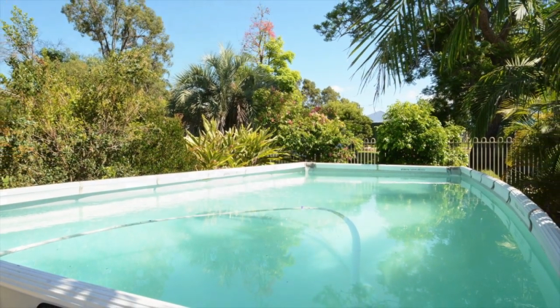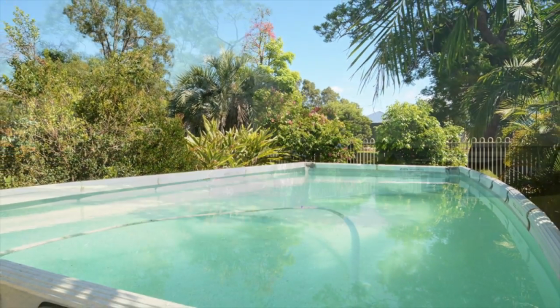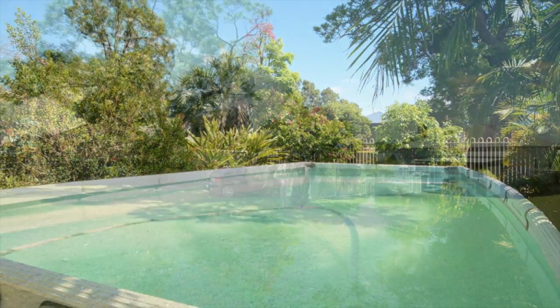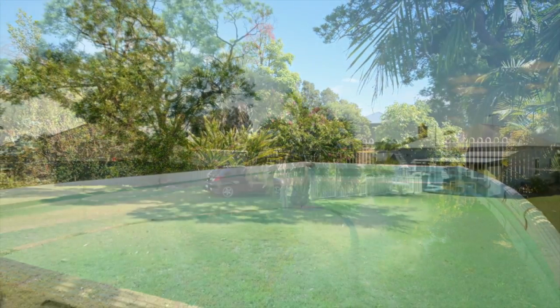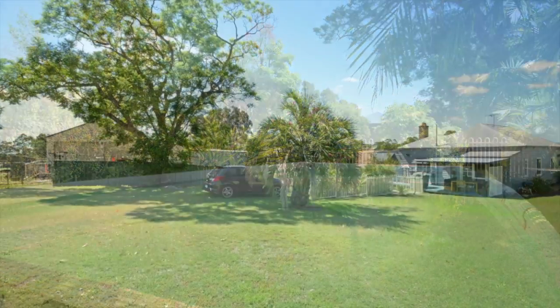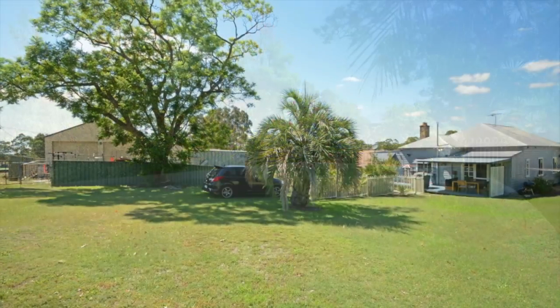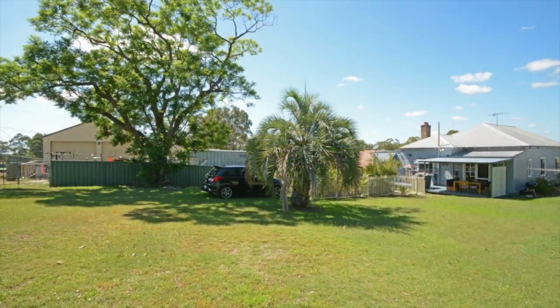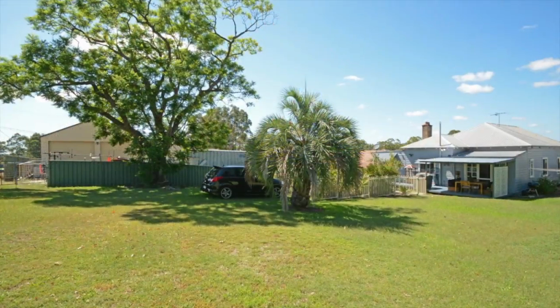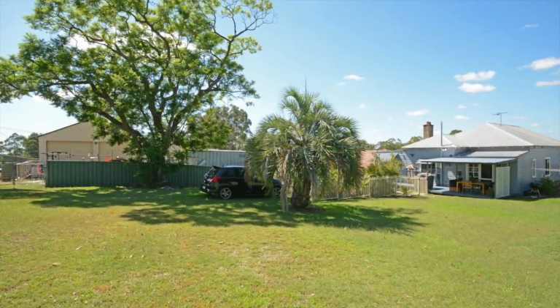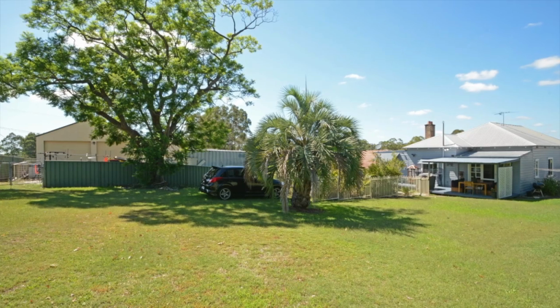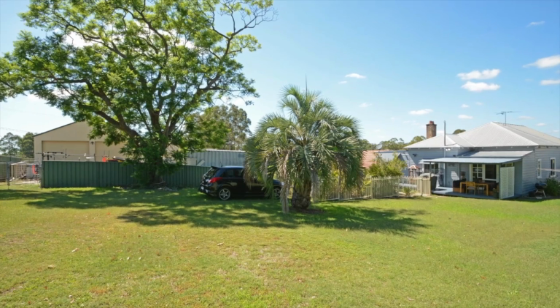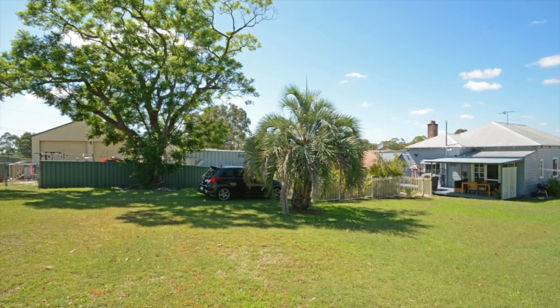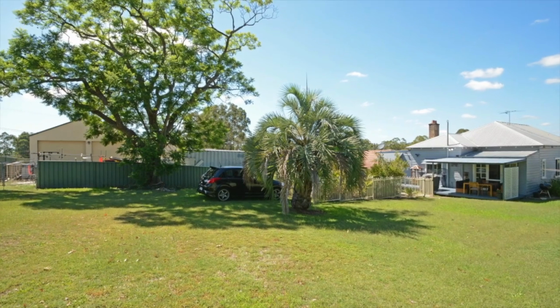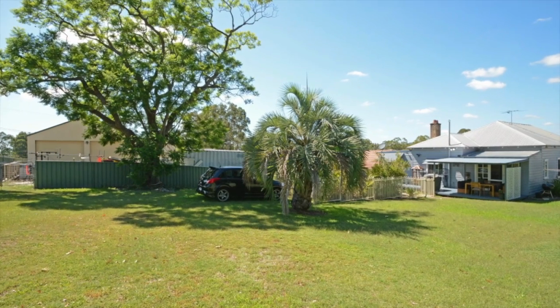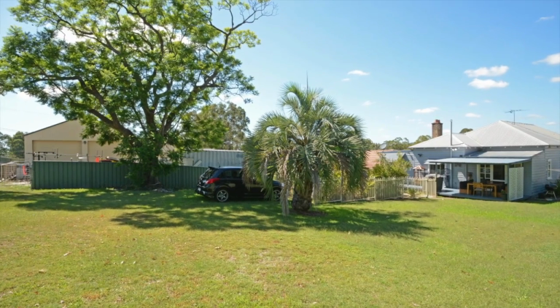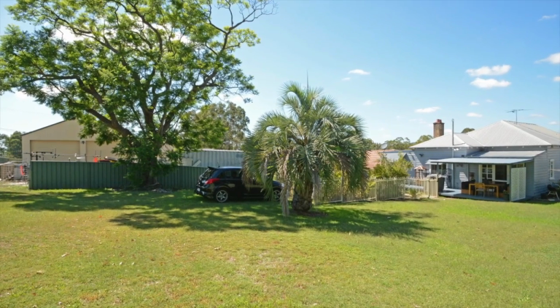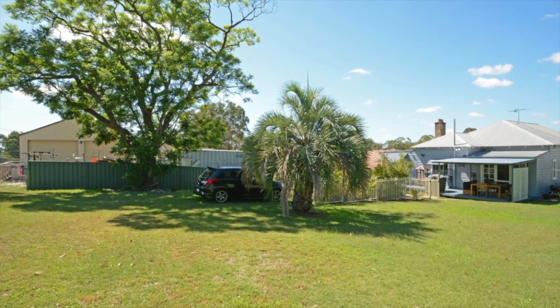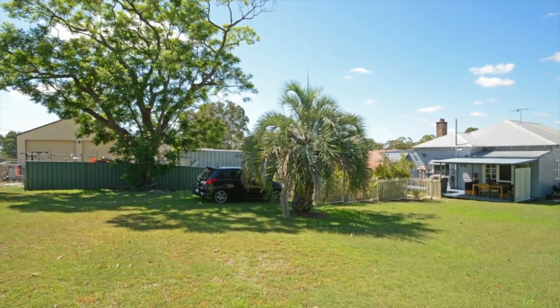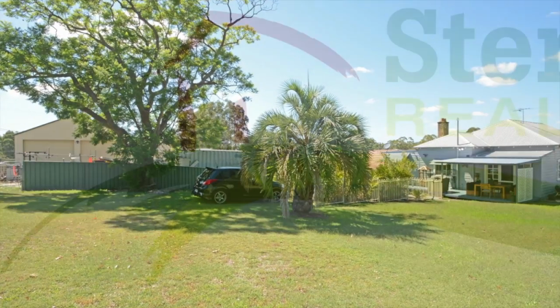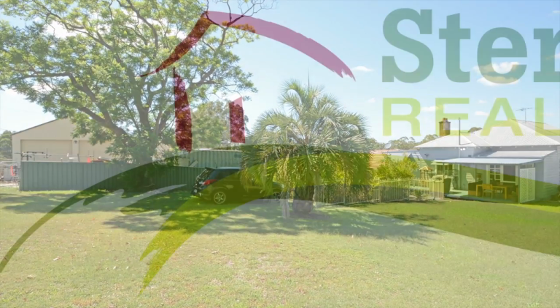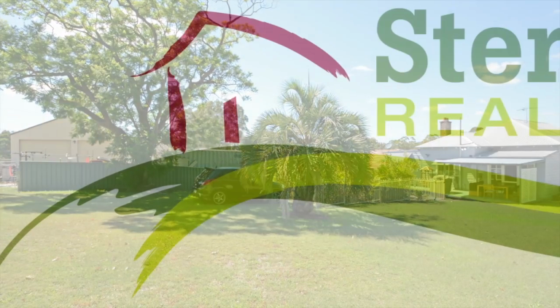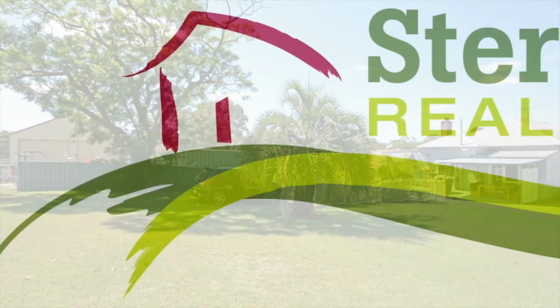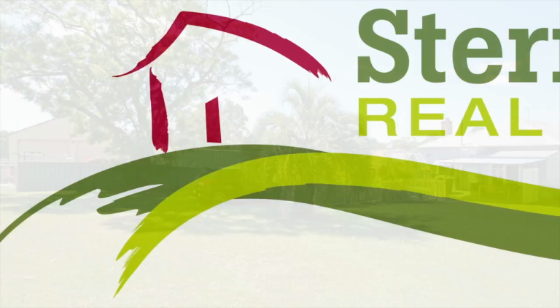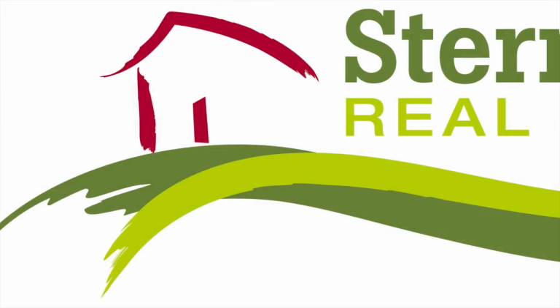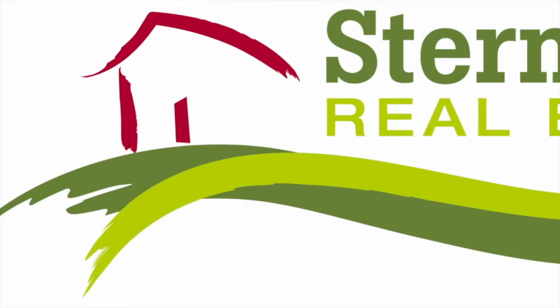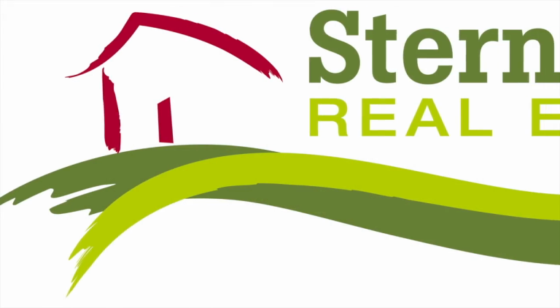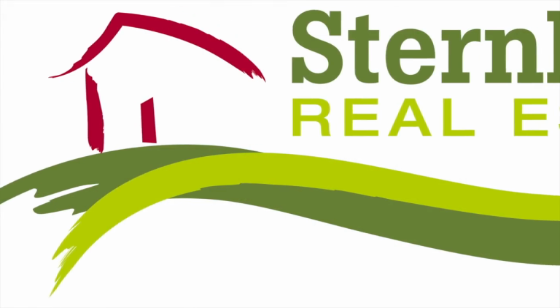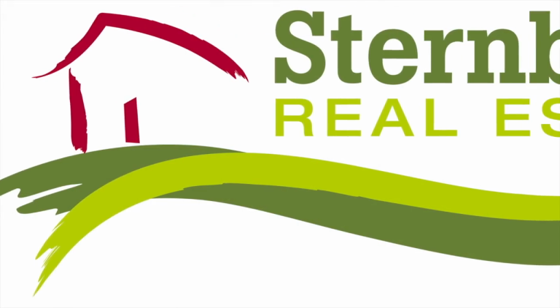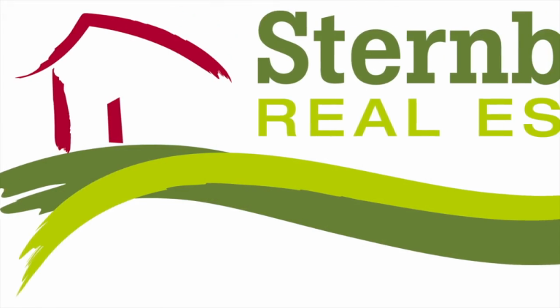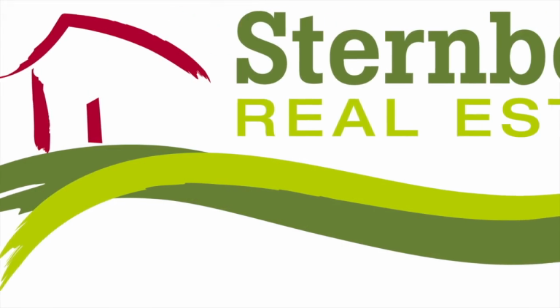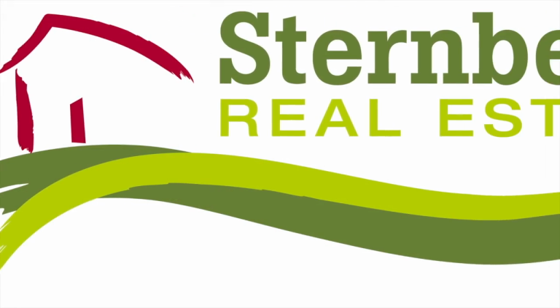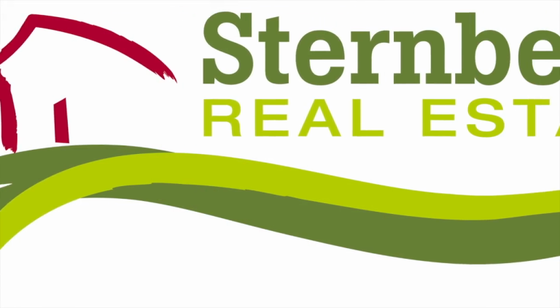With all these great features, this home will go very quickly. Don't miss out — give me a call.